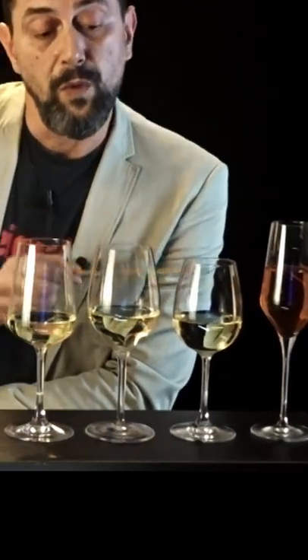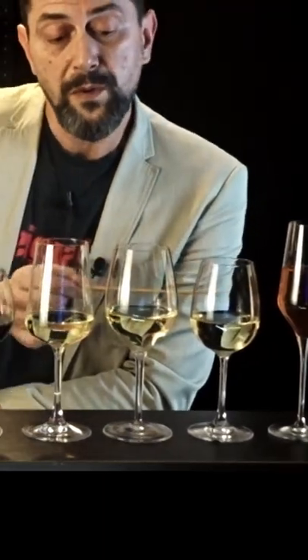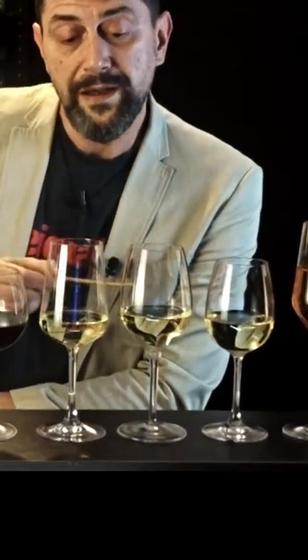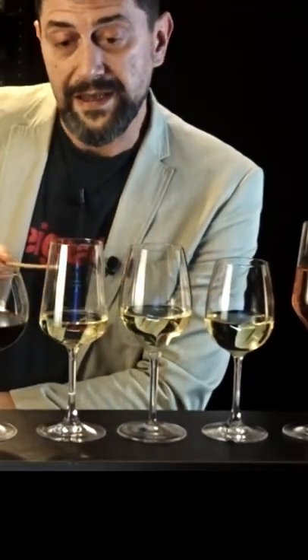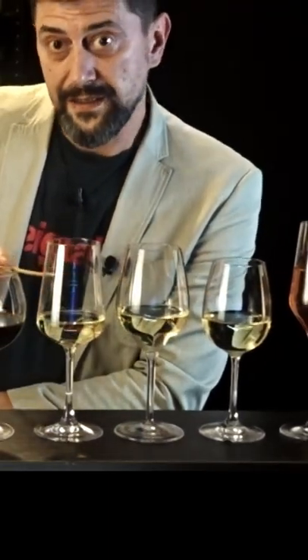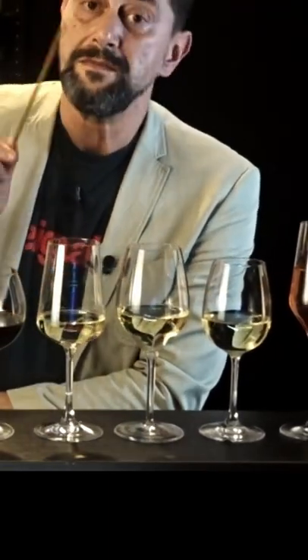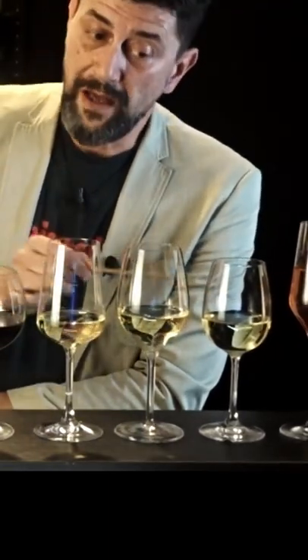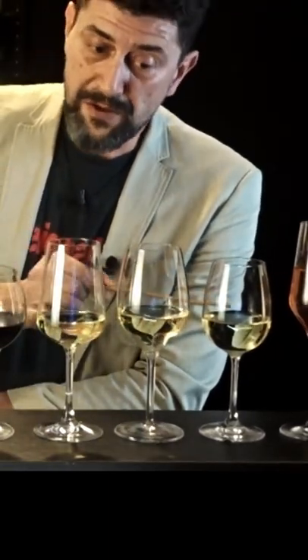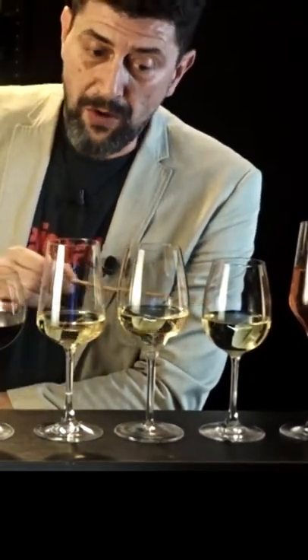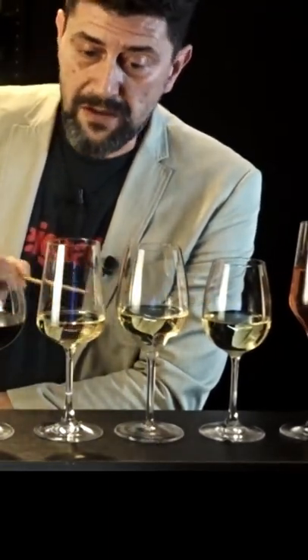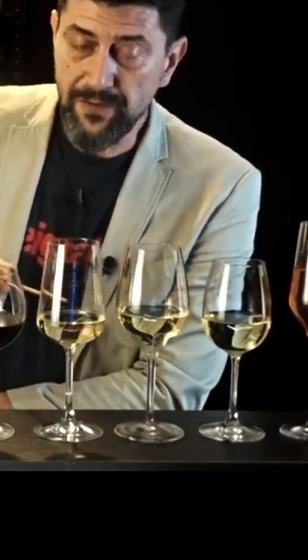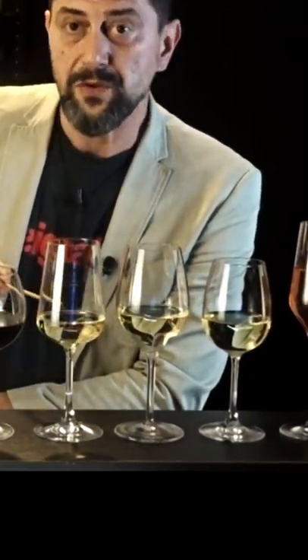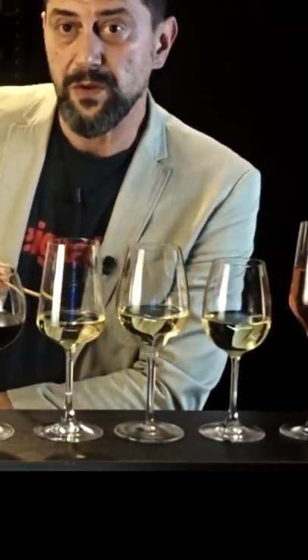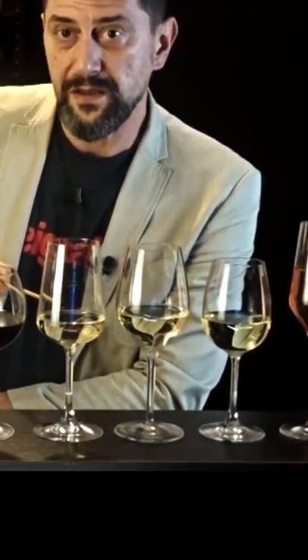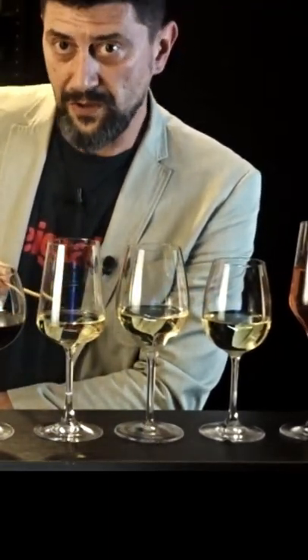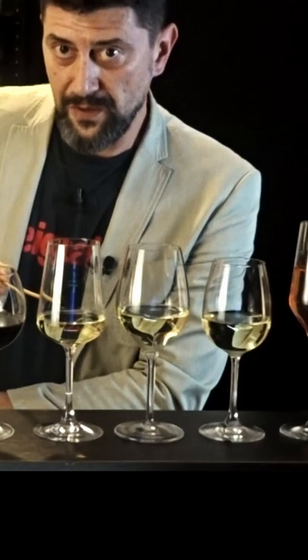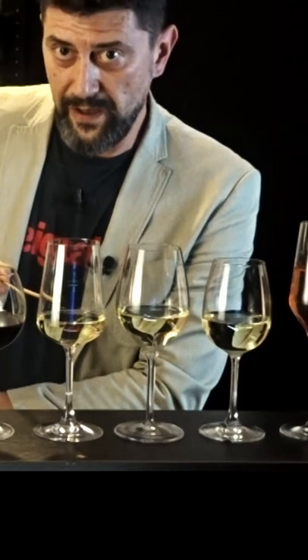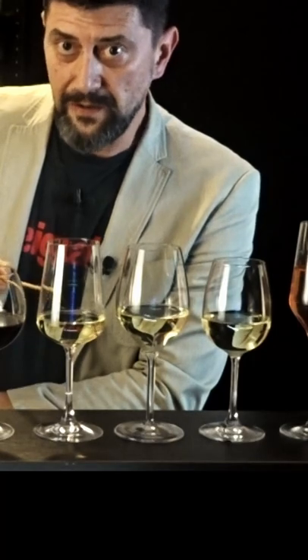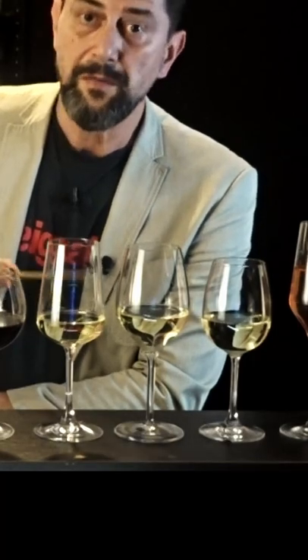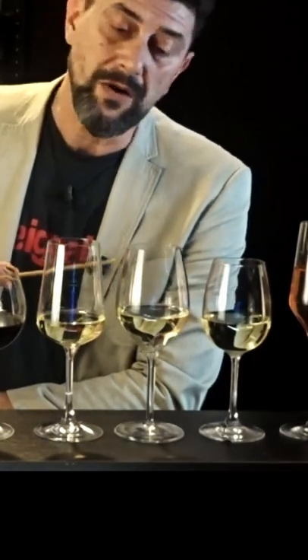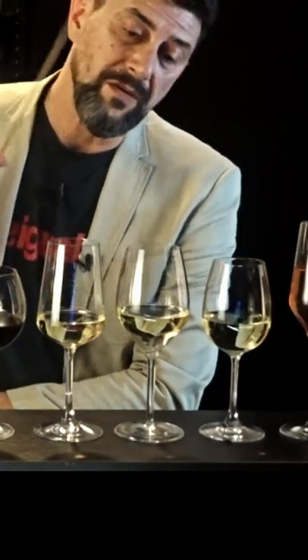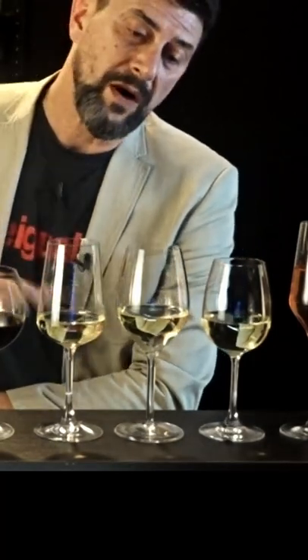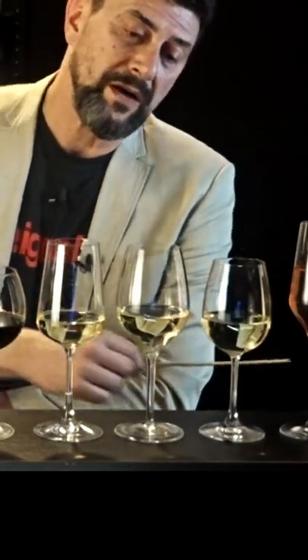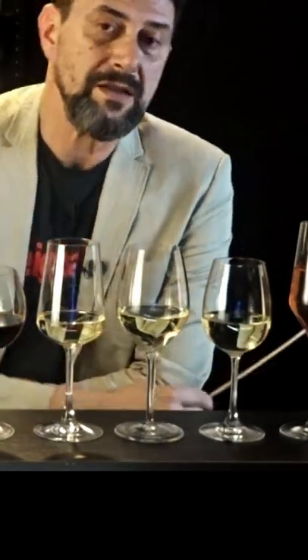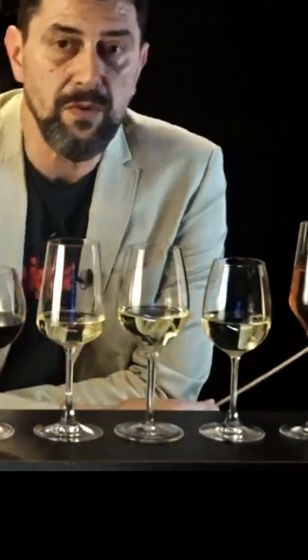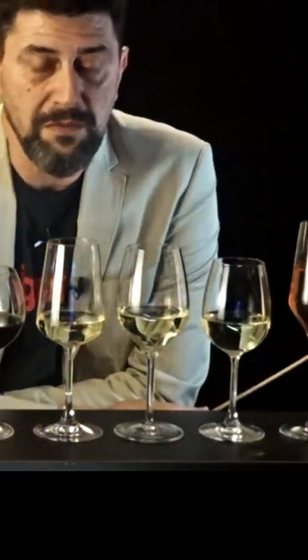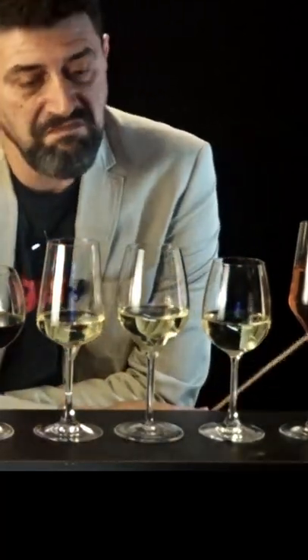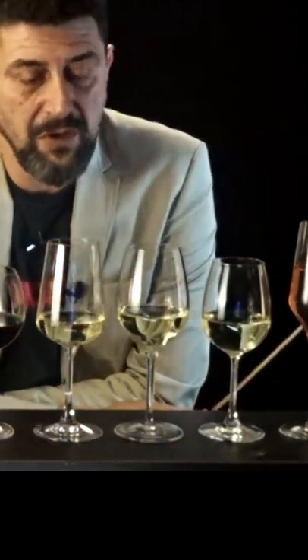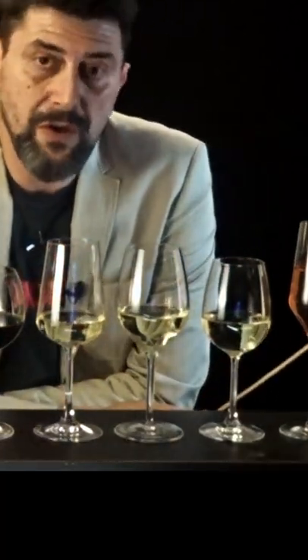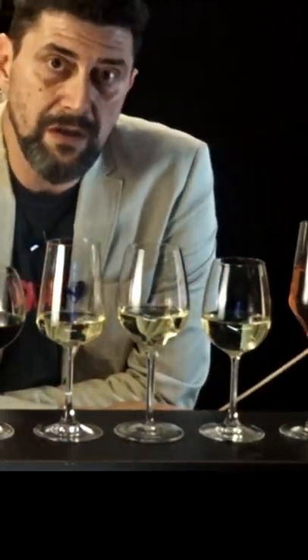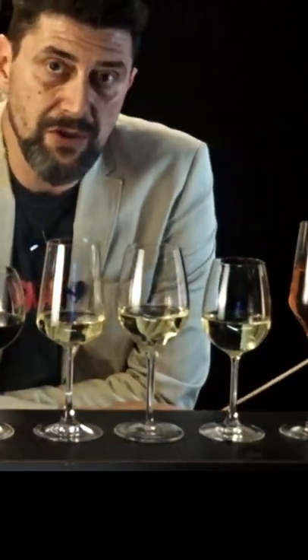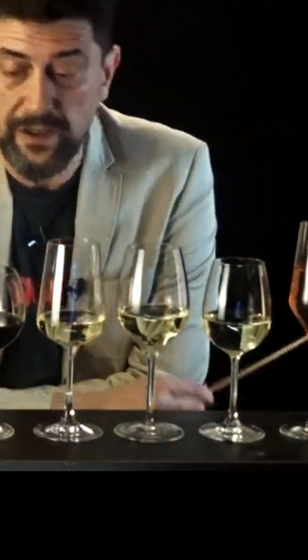White wine glasses. They have a smaller surface on which the wine is in contact with the air, because if a white wine gets too warm, you will not enjoy it.